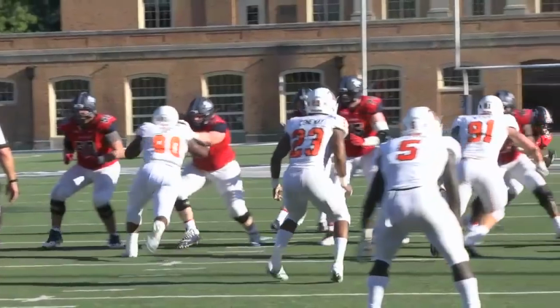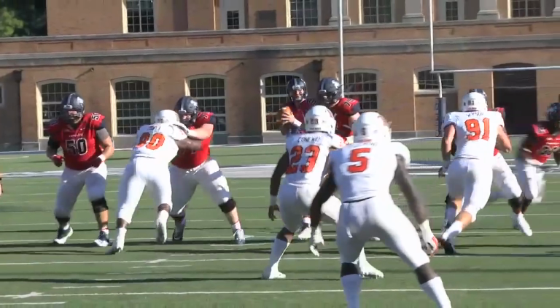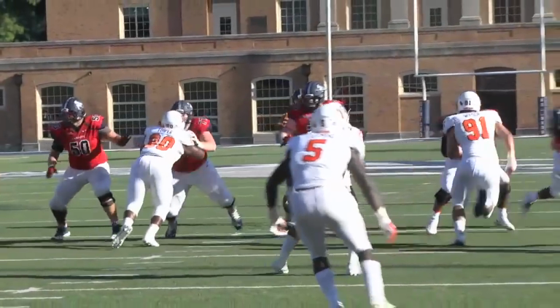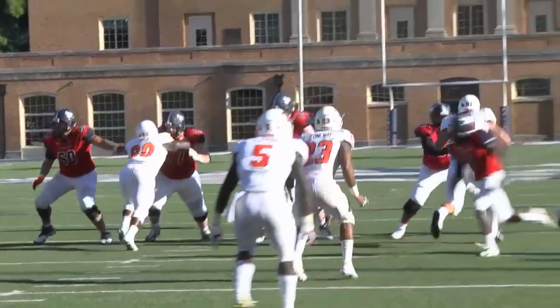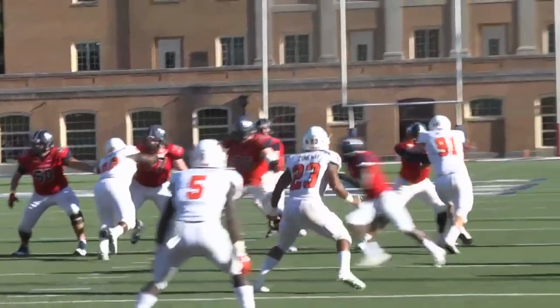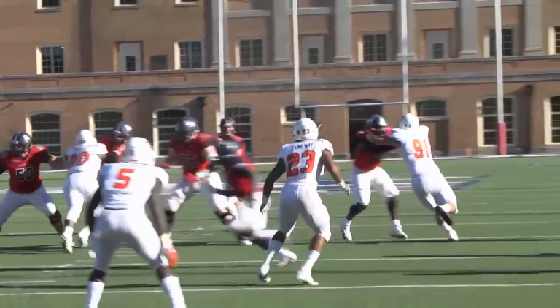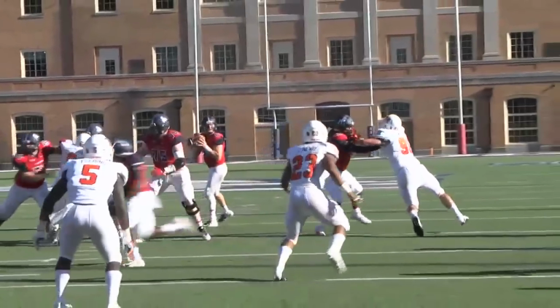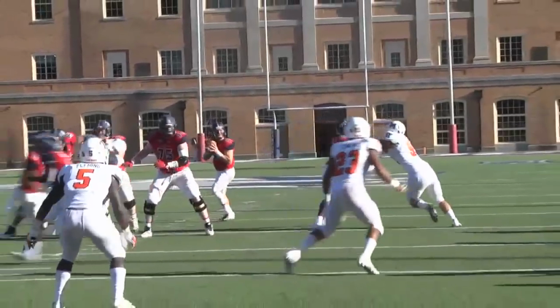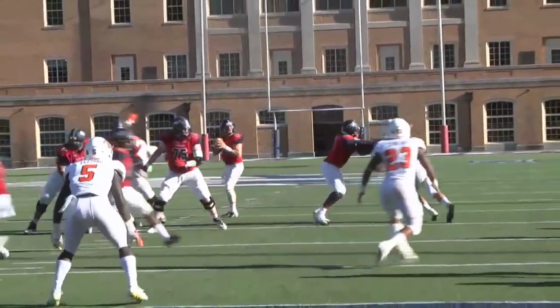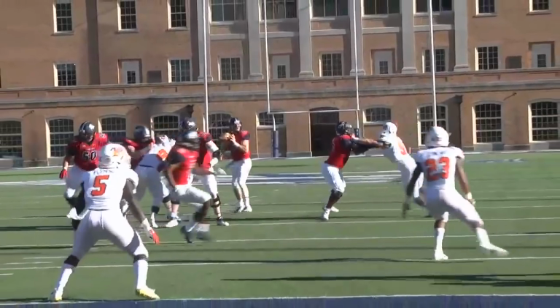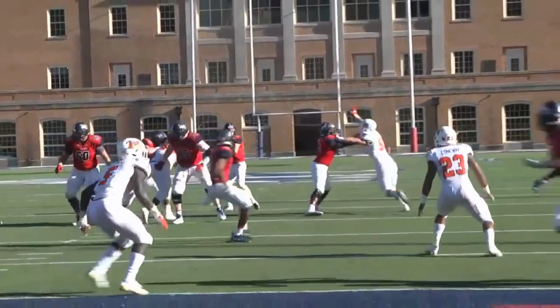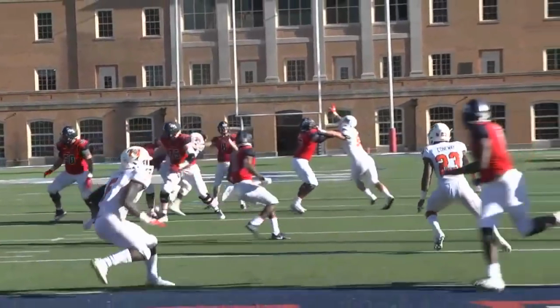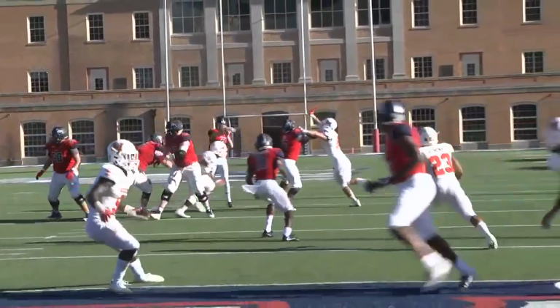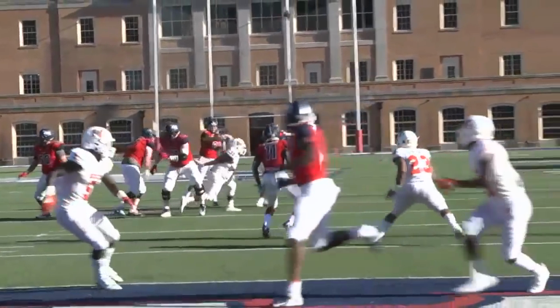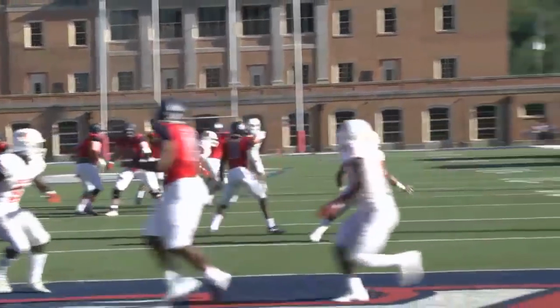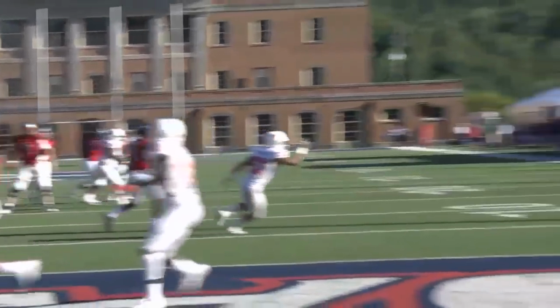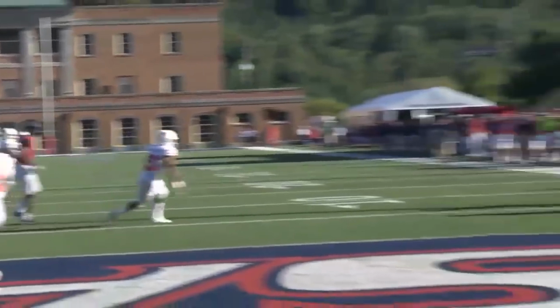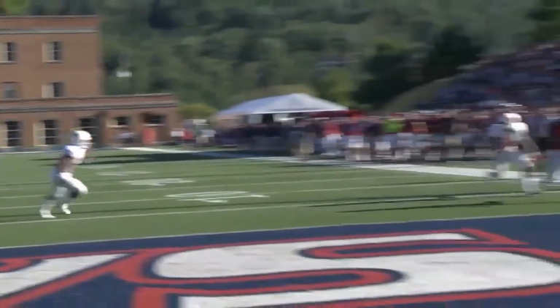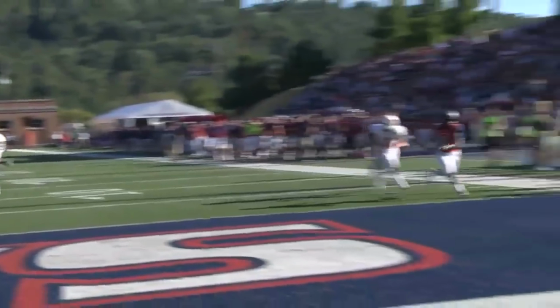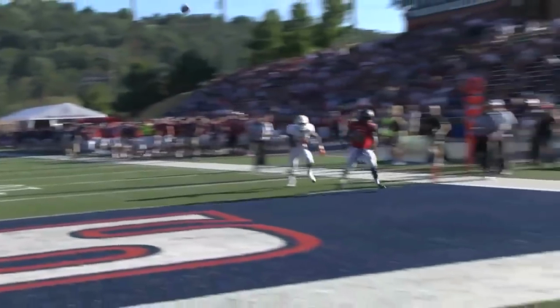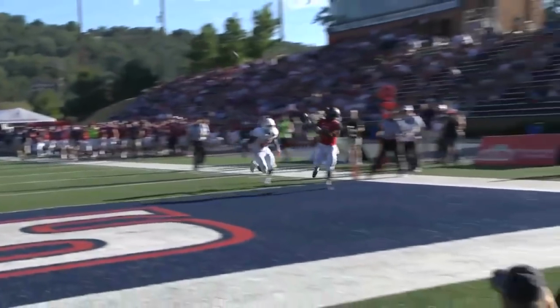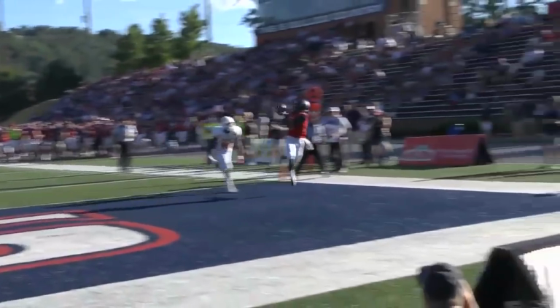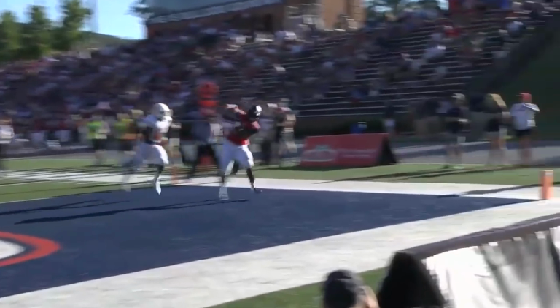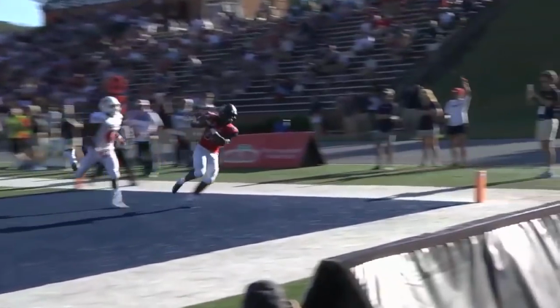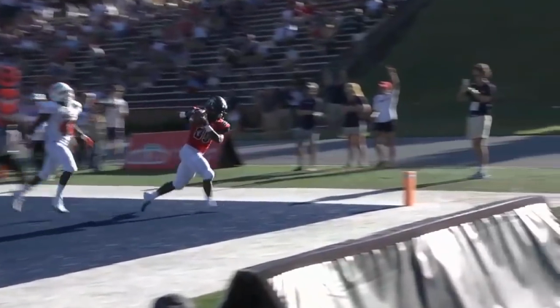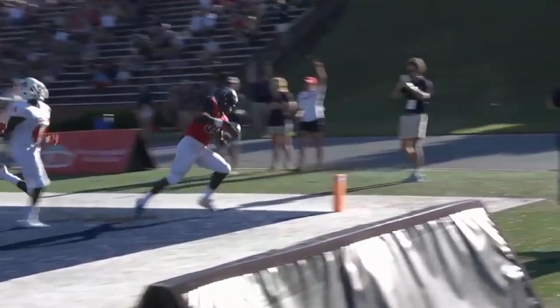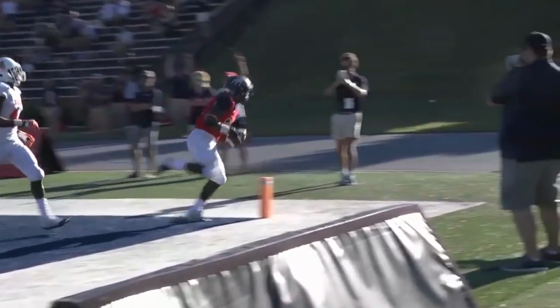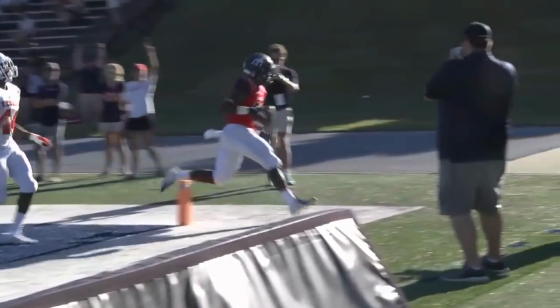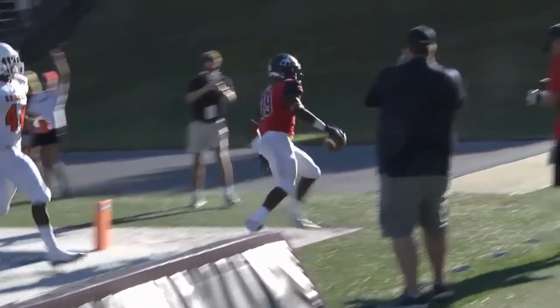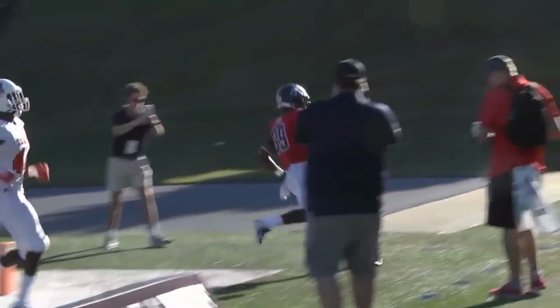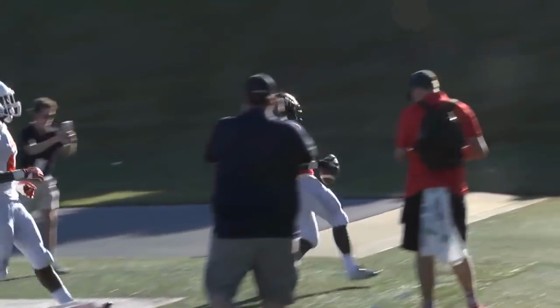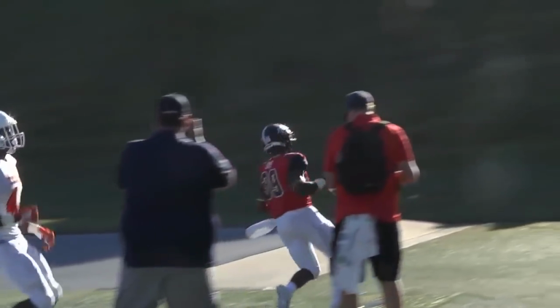He'll start at the 11, first and 10 at the 11 — floats it towards the end zone, that's an easy six.